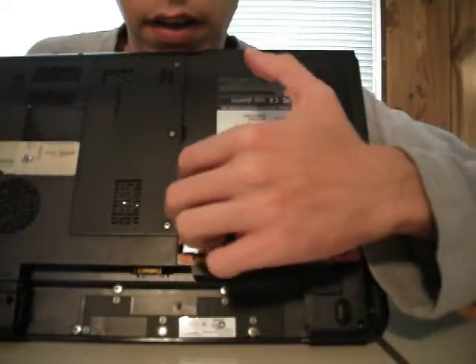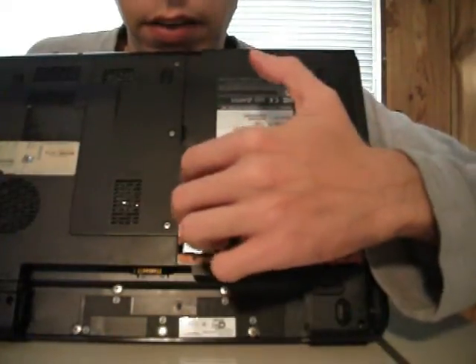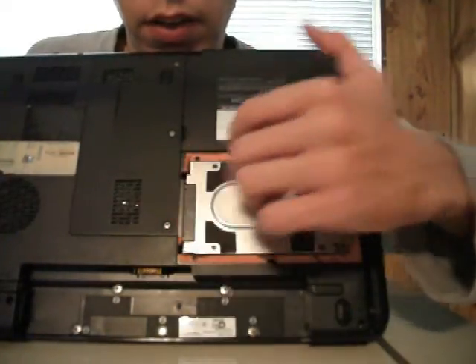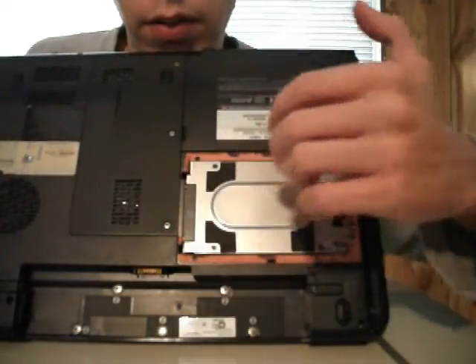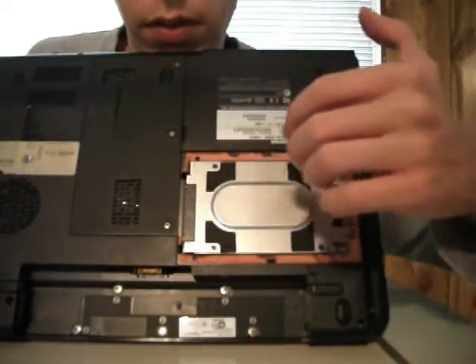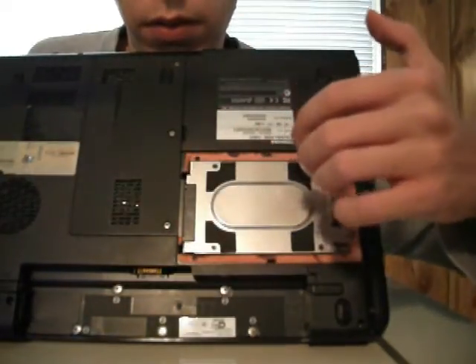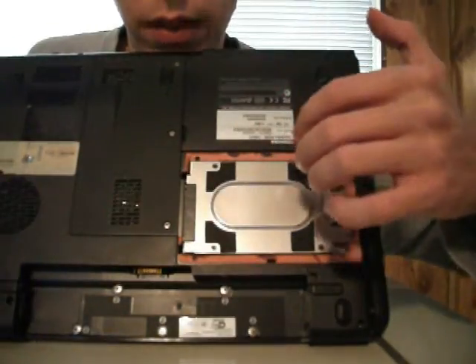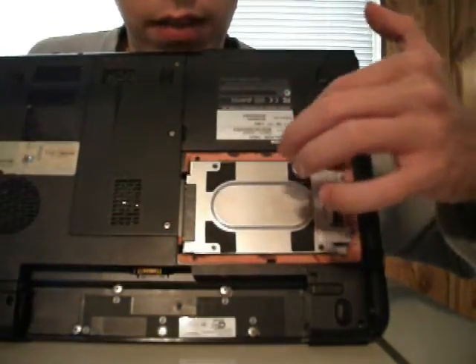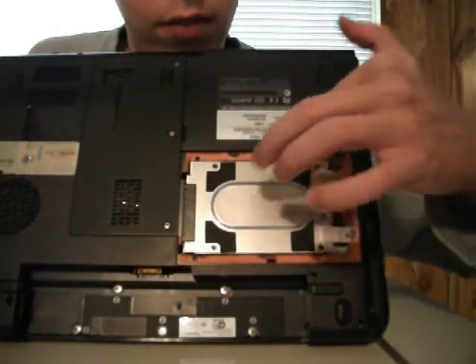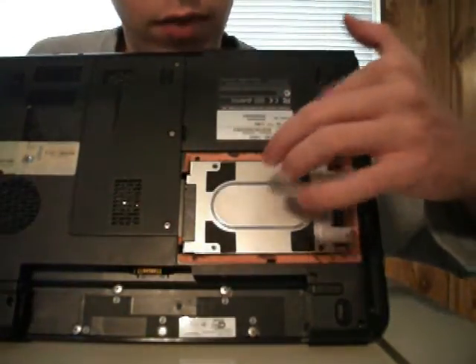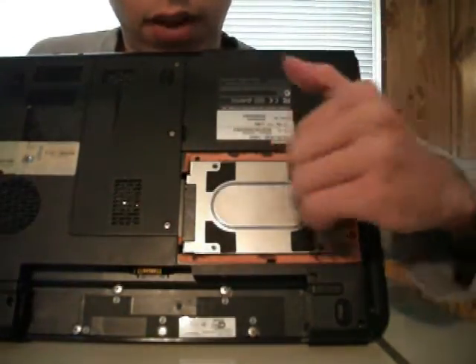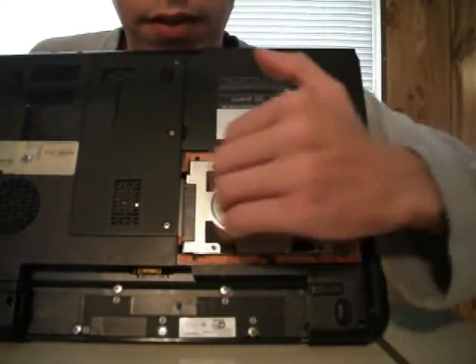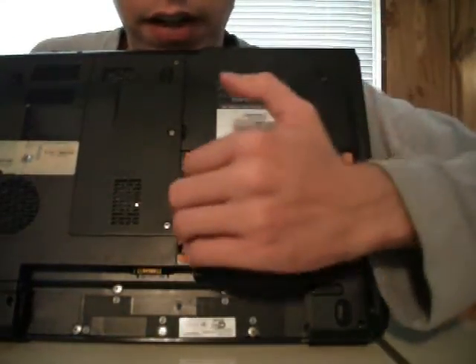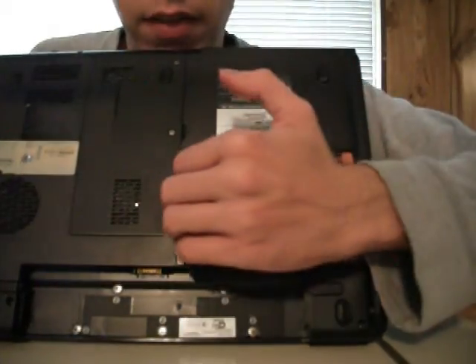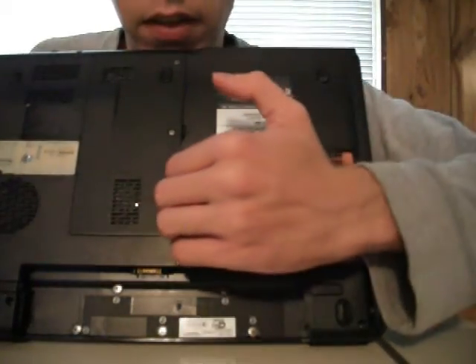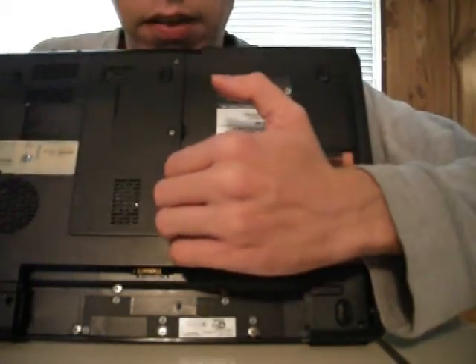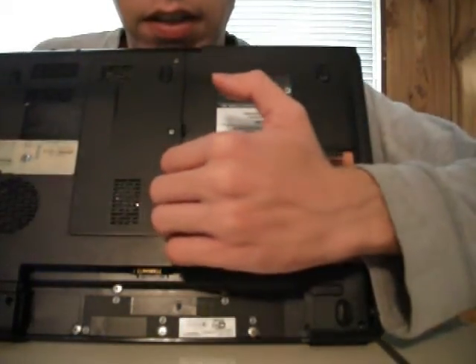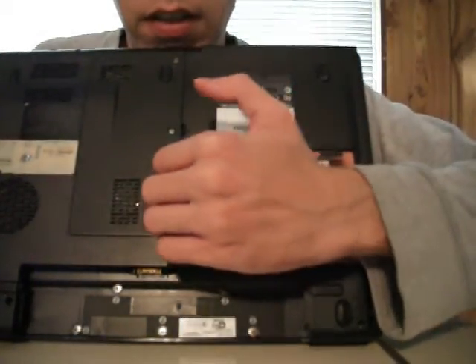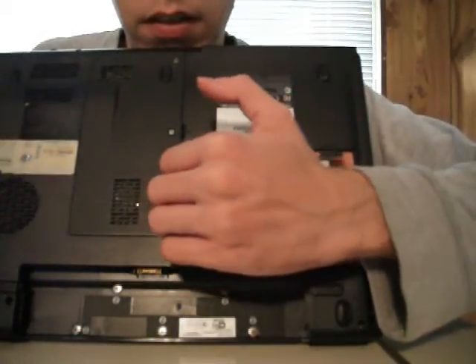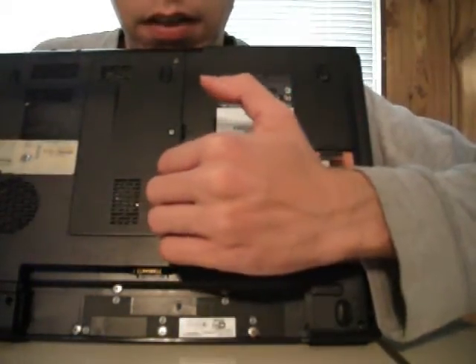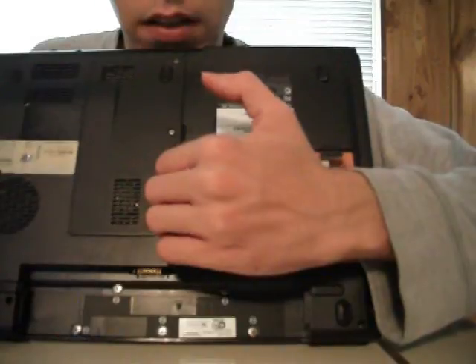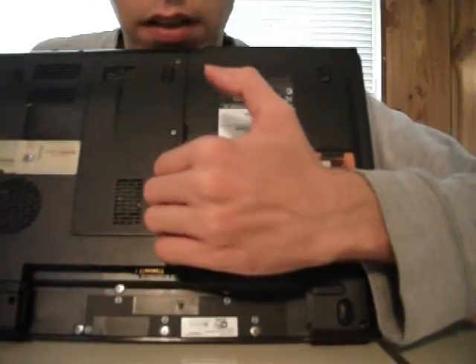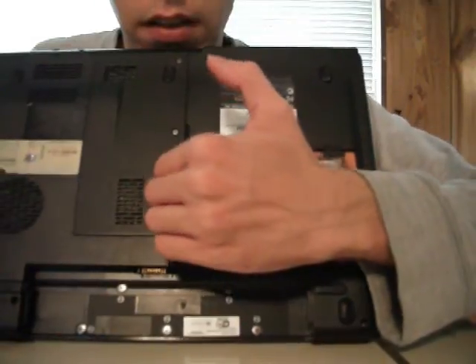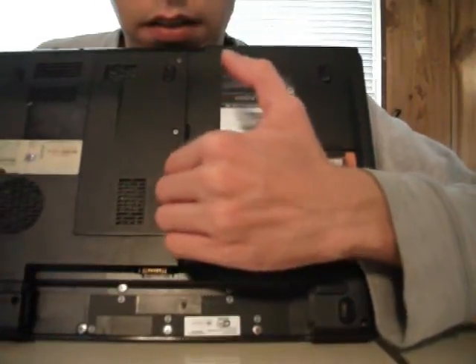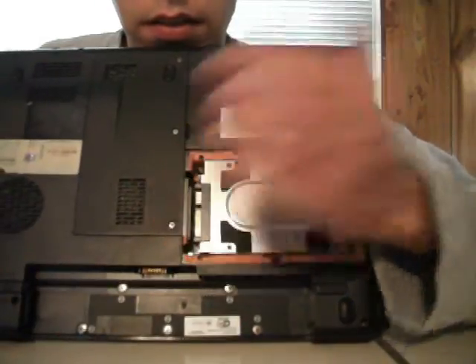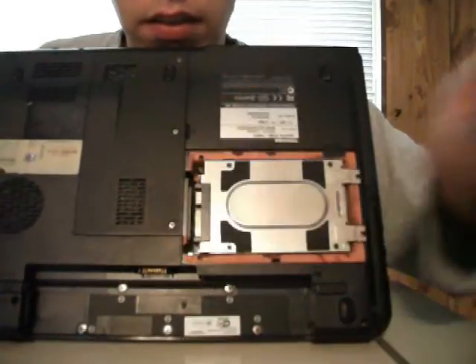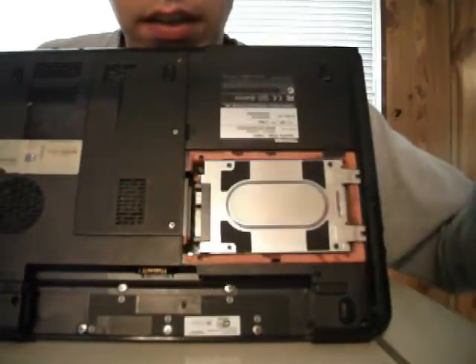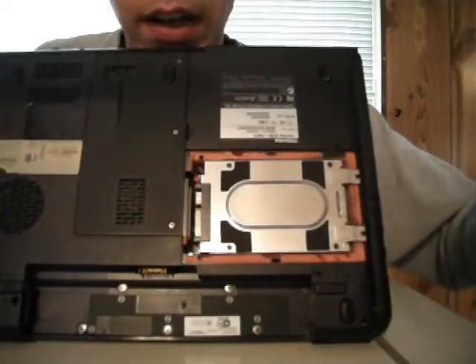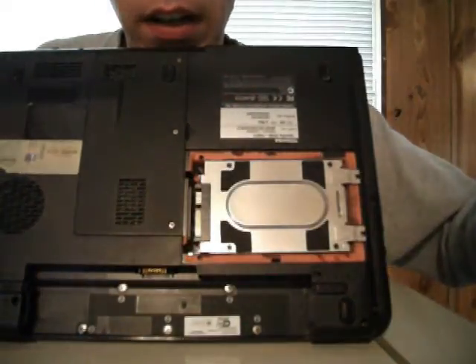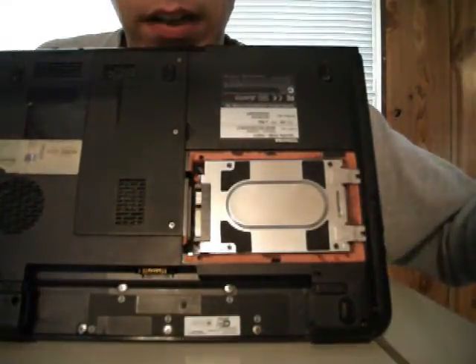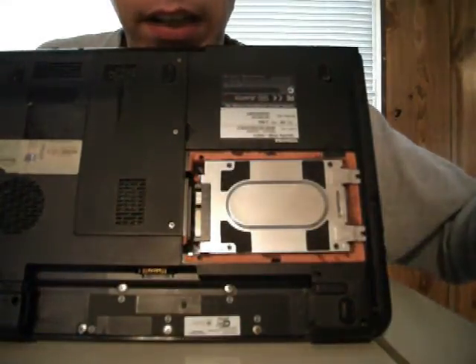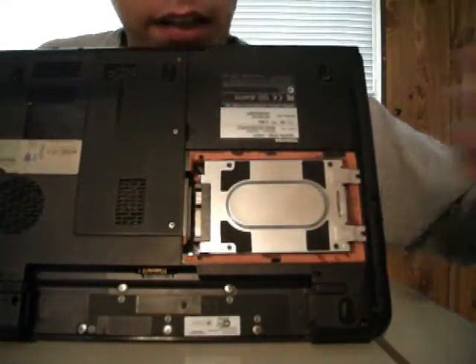So to remove the hard drive, you just need to slide it out like that.